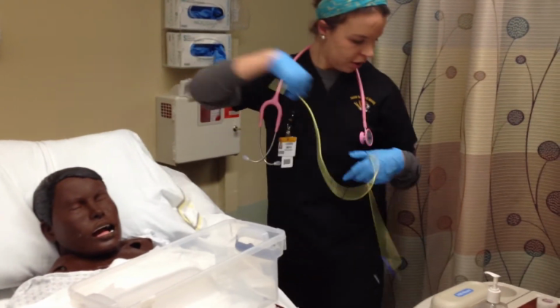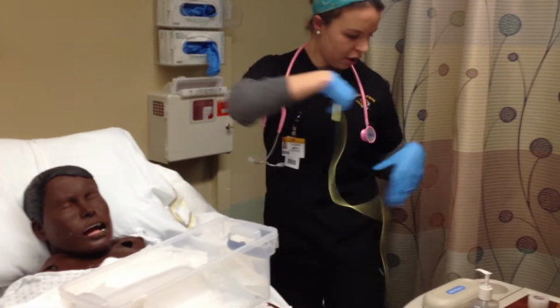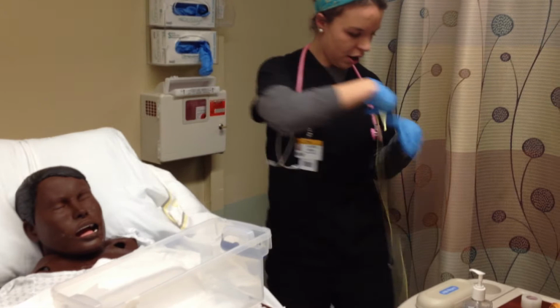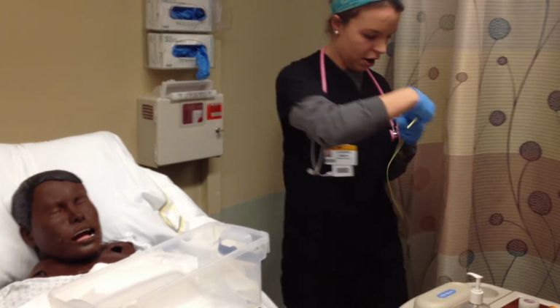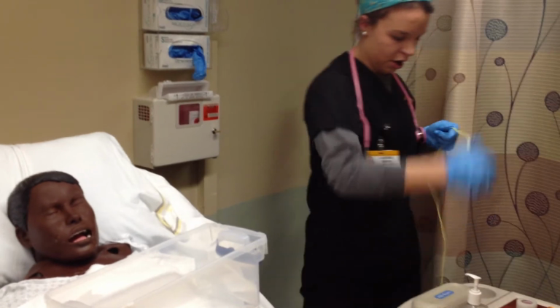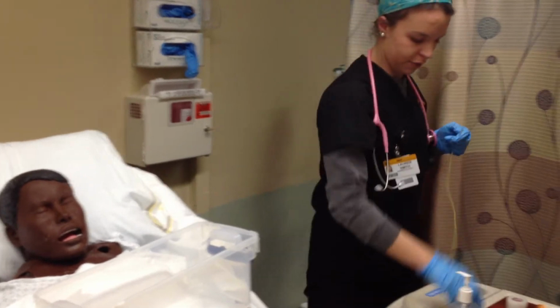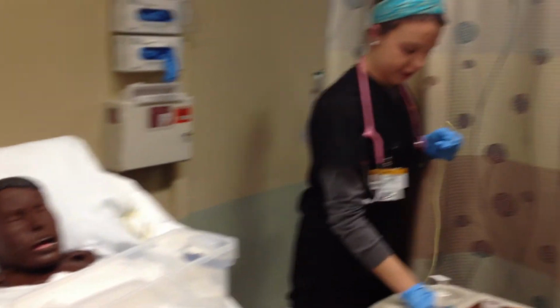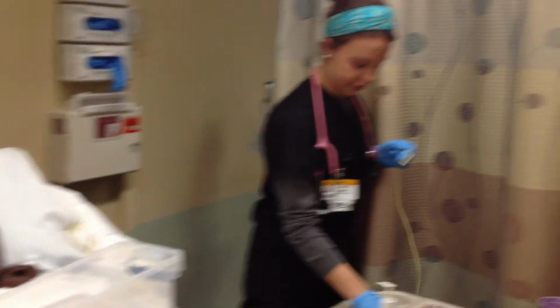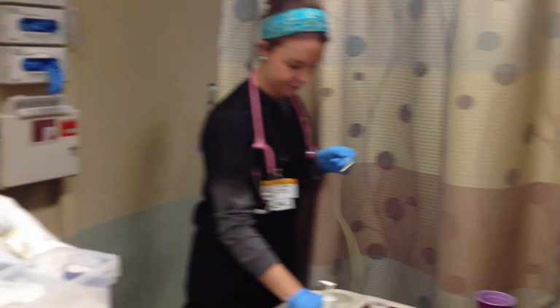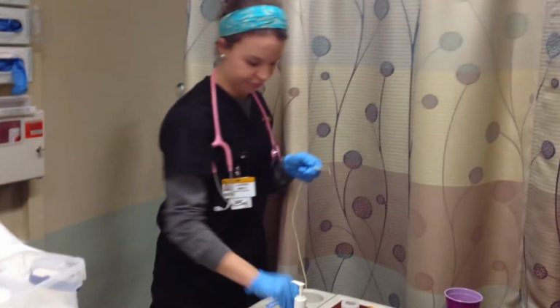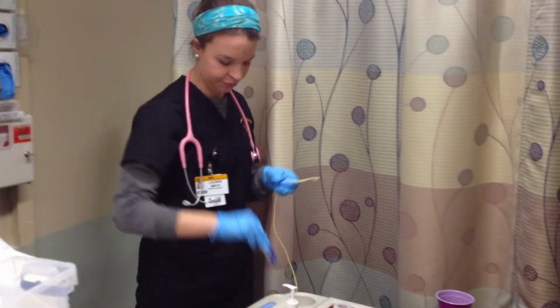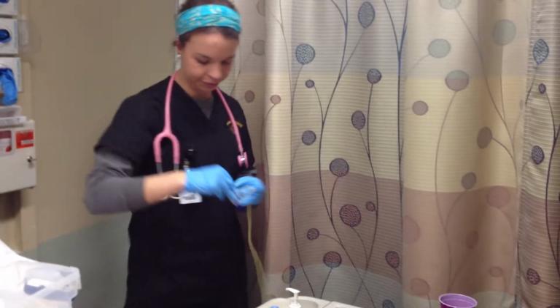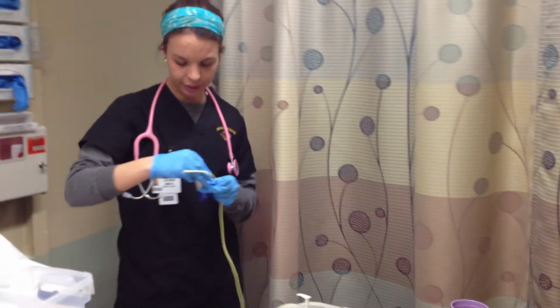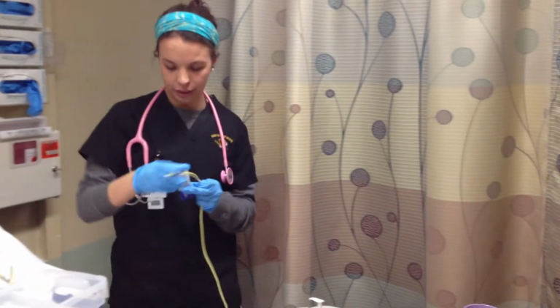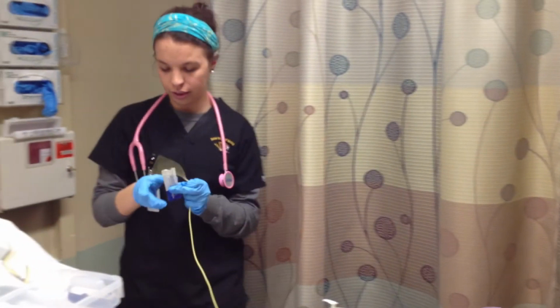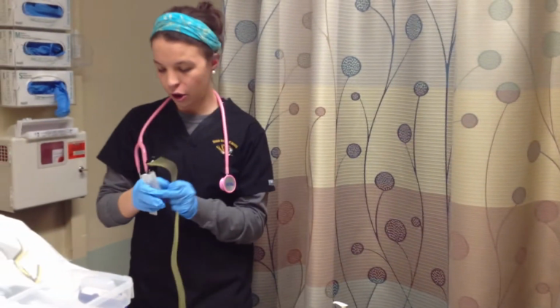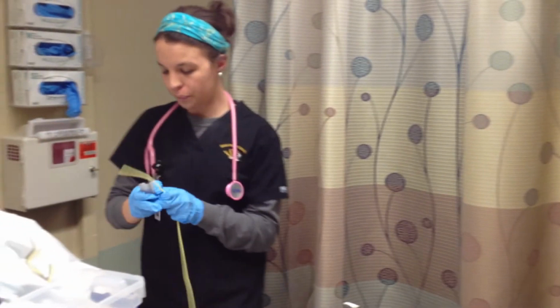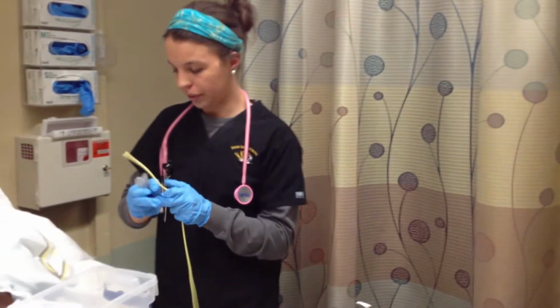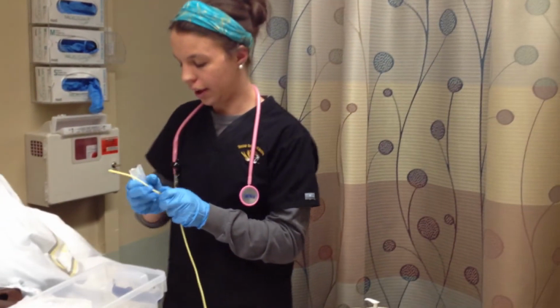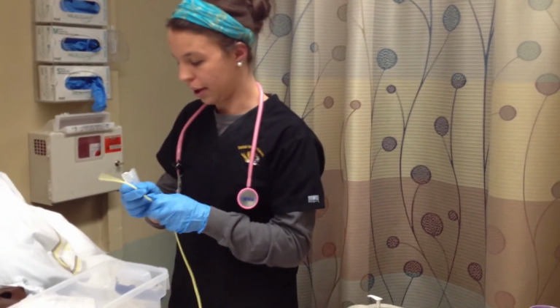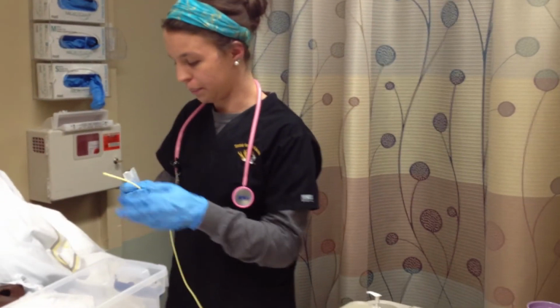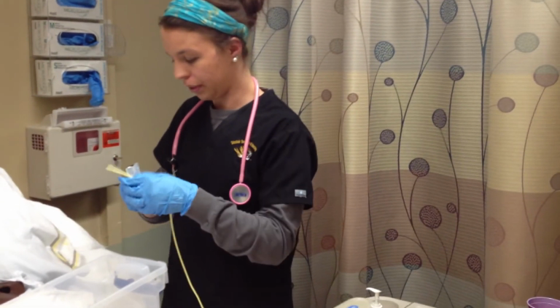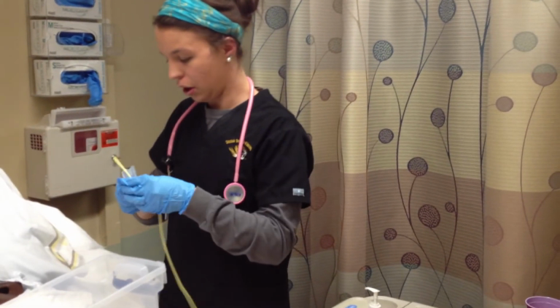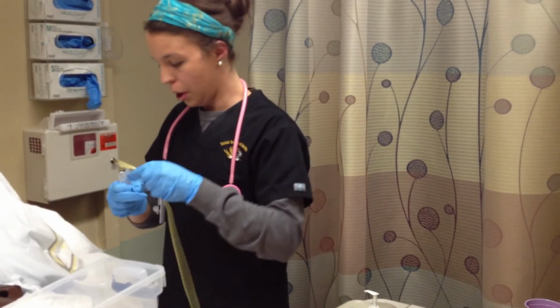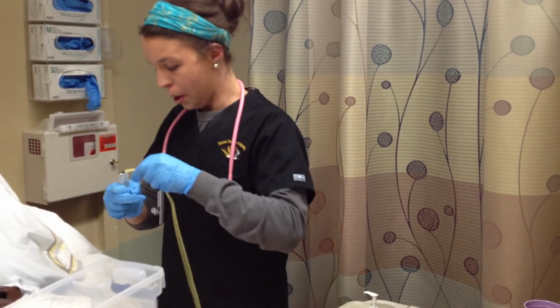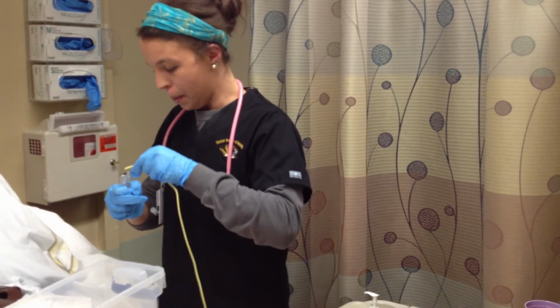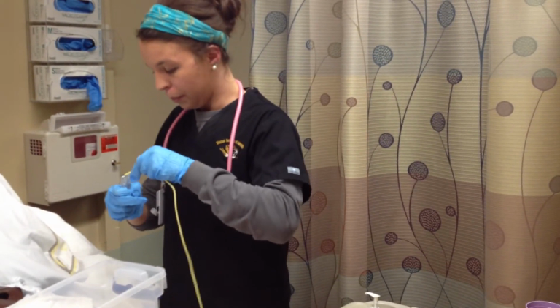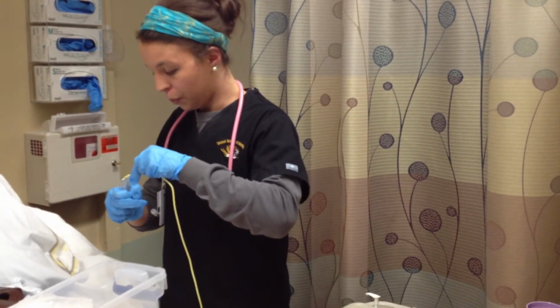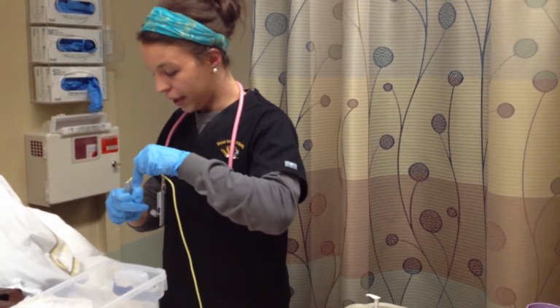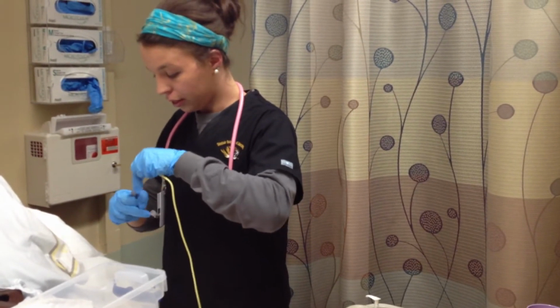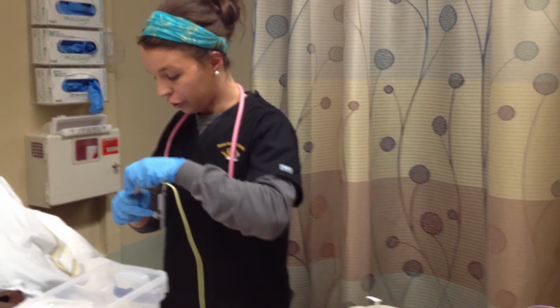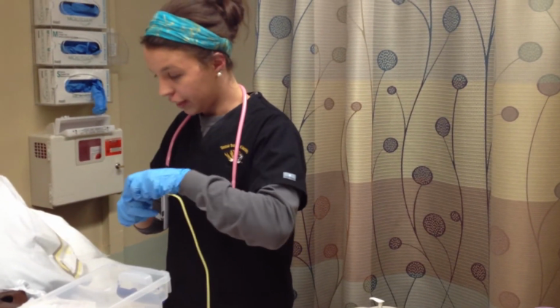Good morning. My name is Erin, I'll be your nurse. Please state your name. Before we insert this, I'm going to have you lean your head all the way back.